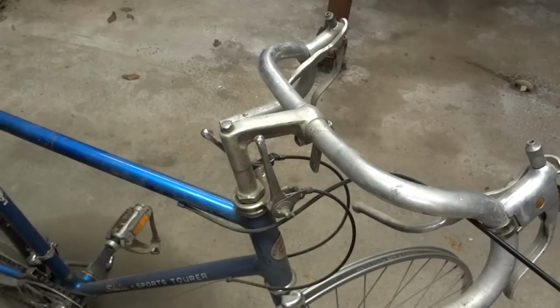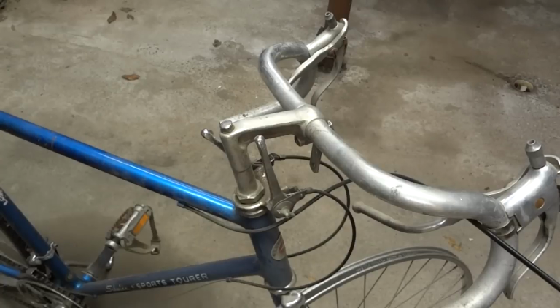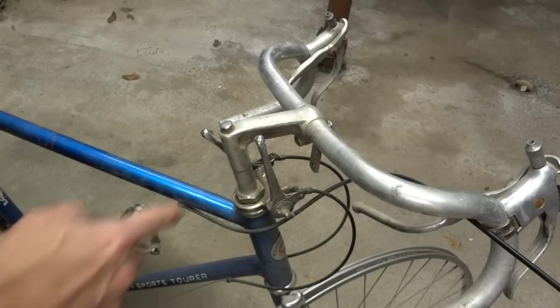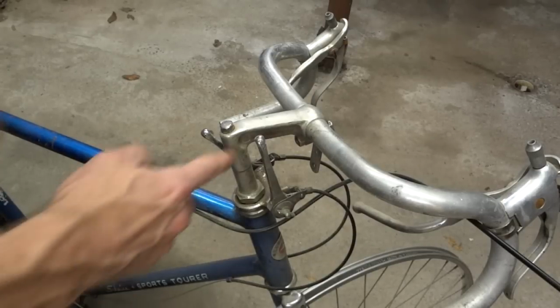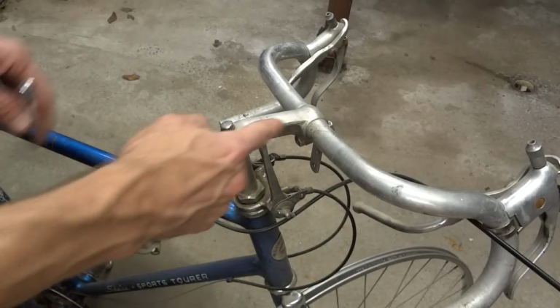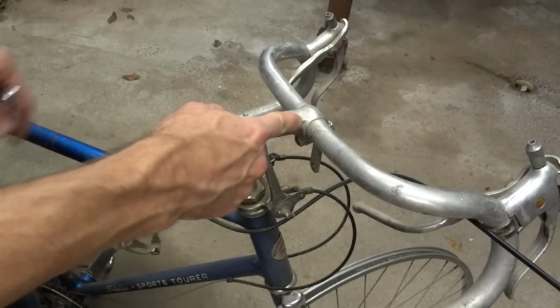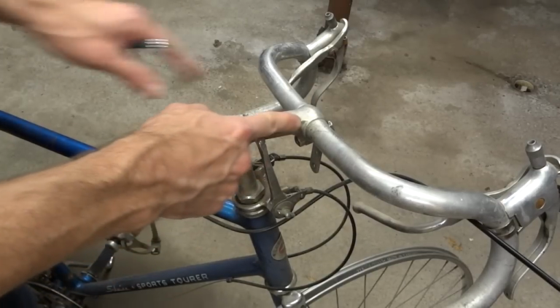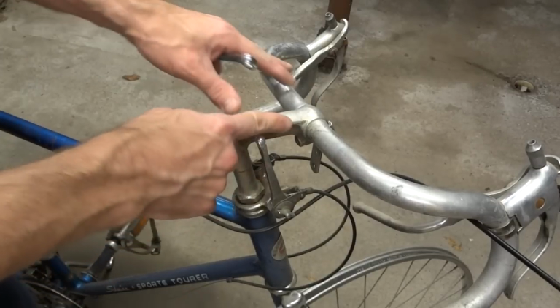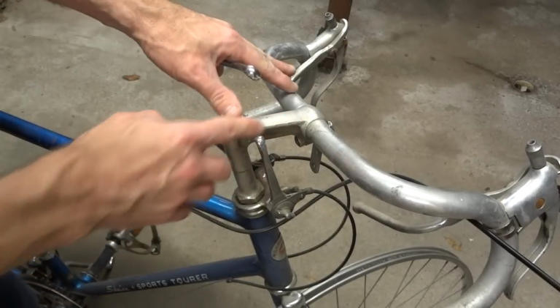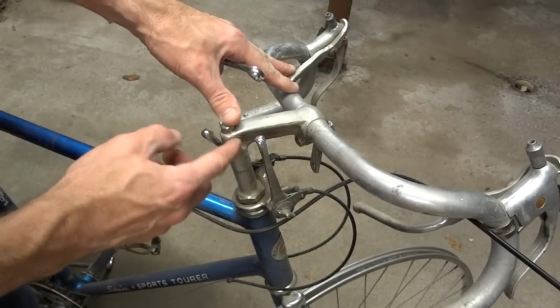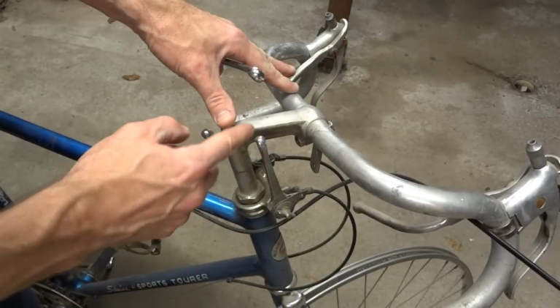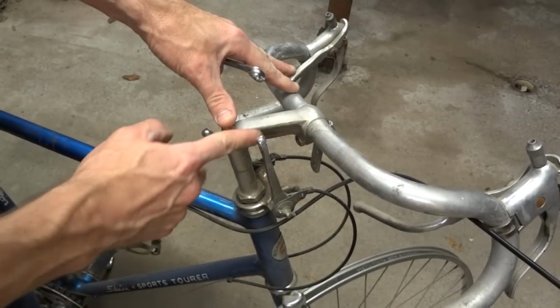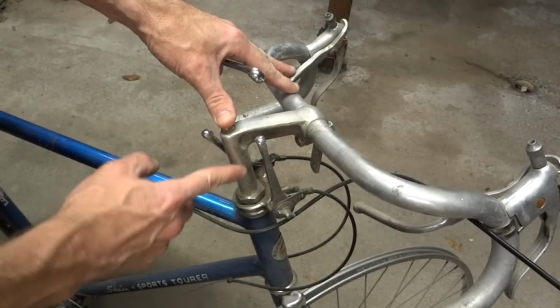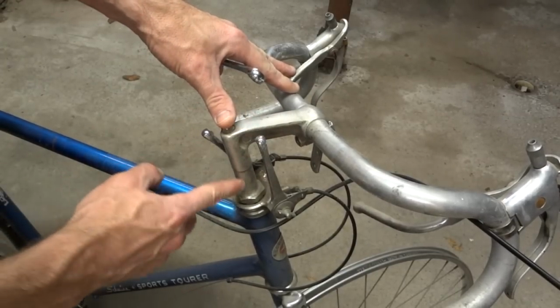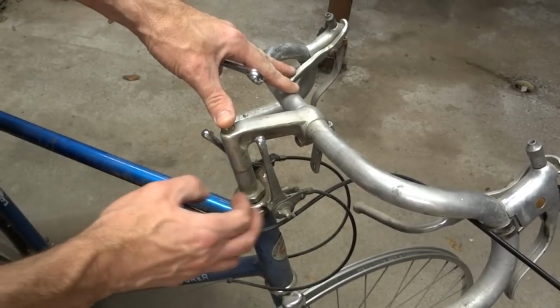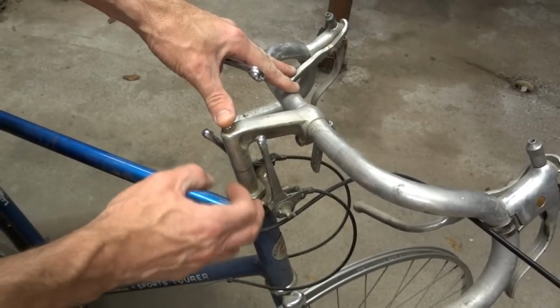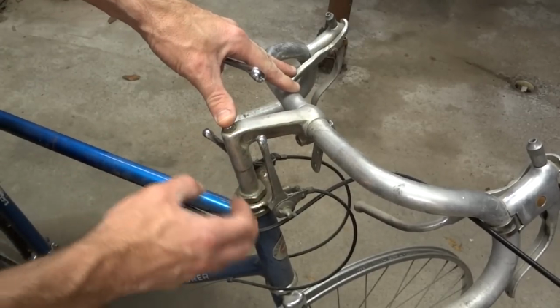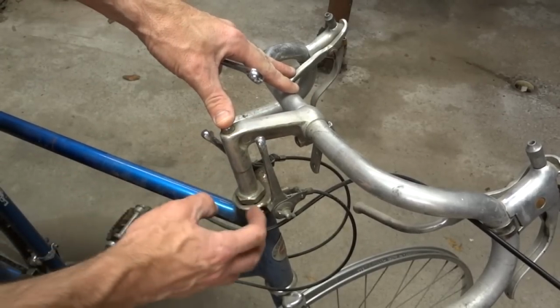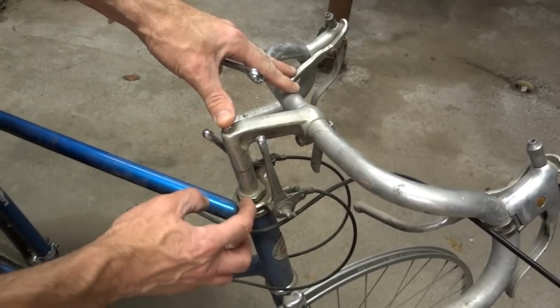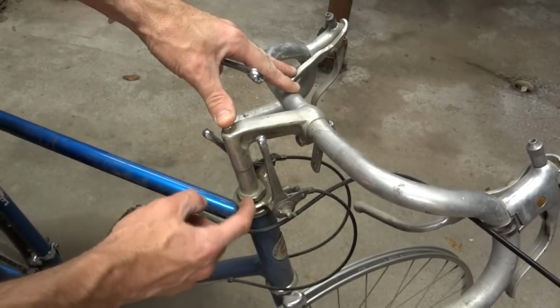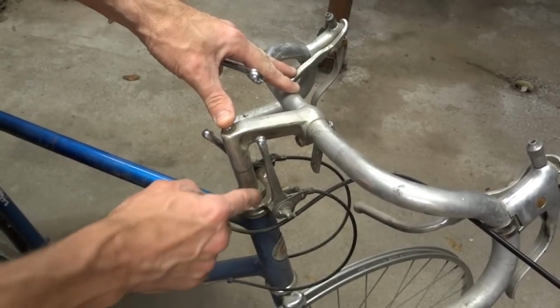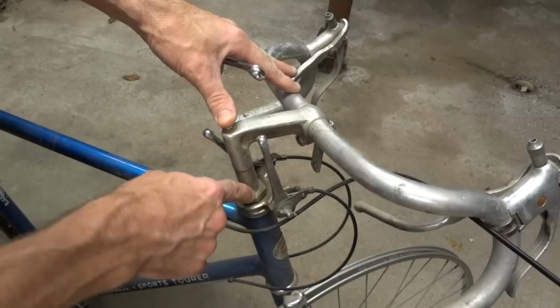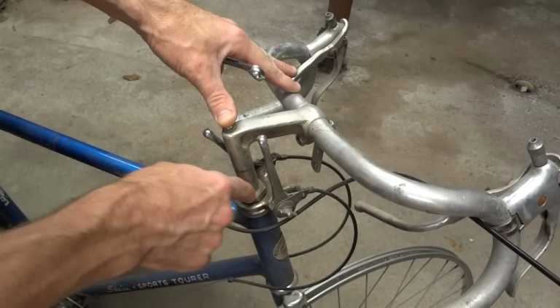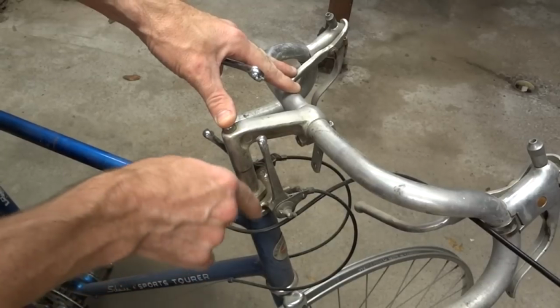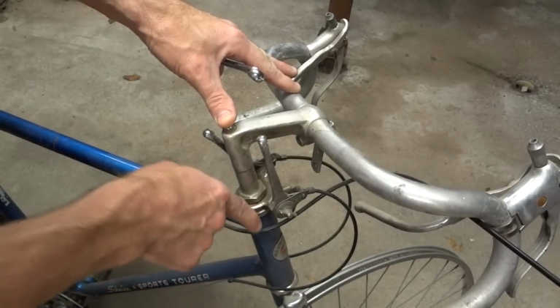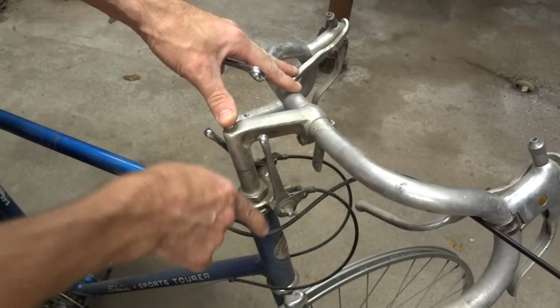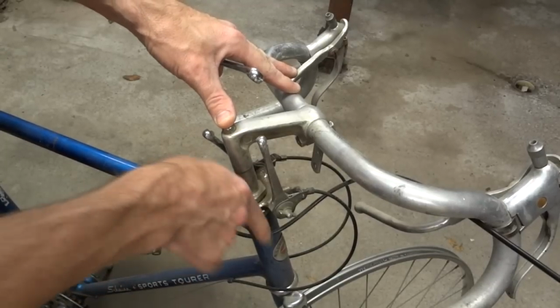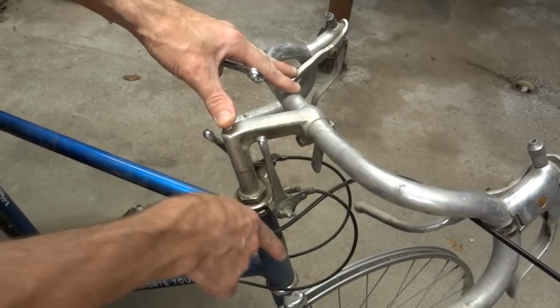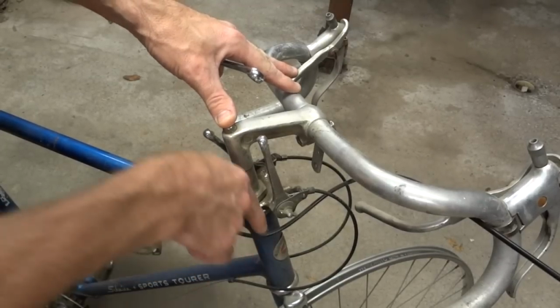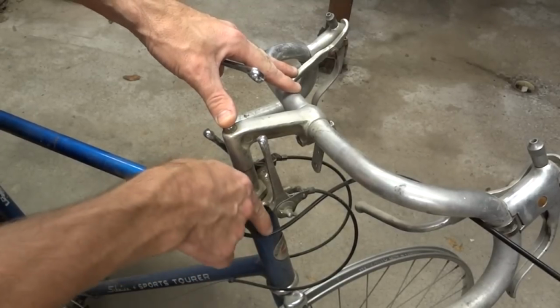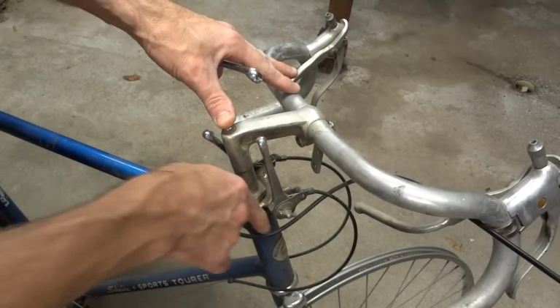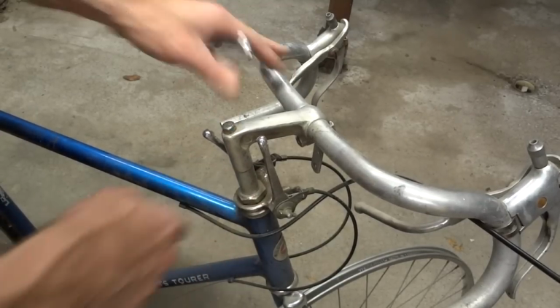I'm going to show you how to free a frozen stem. The stem right now is frozen in the fork steer tube.